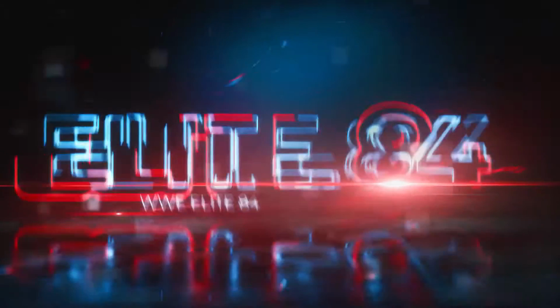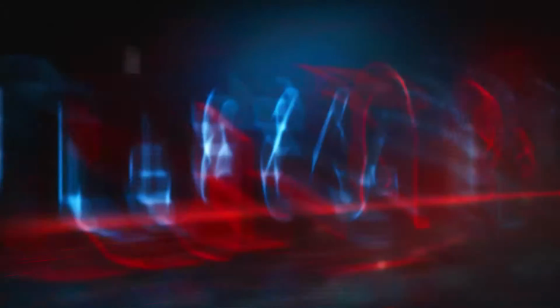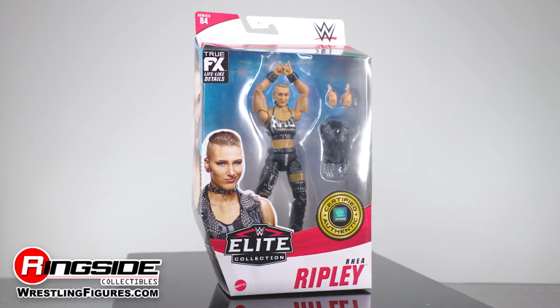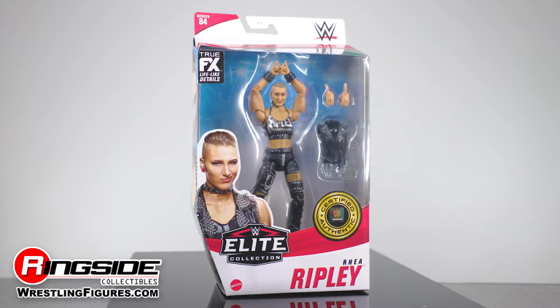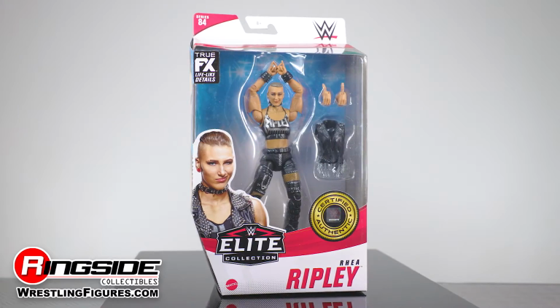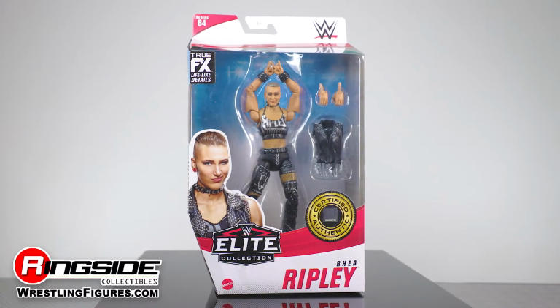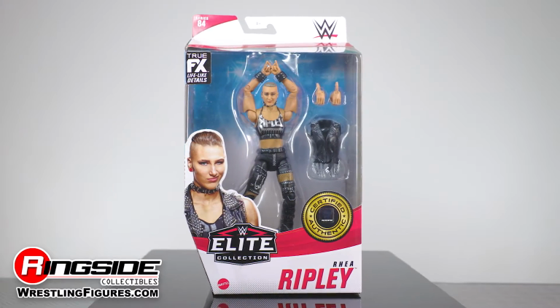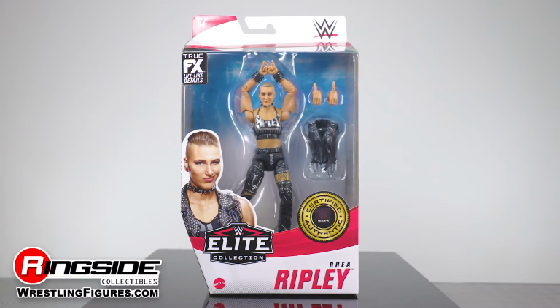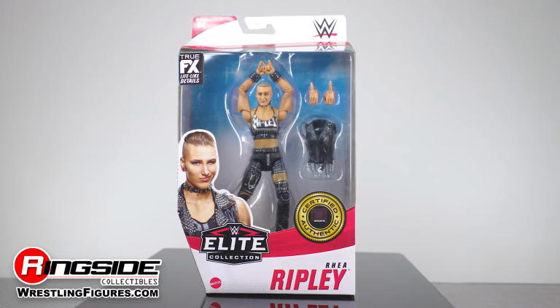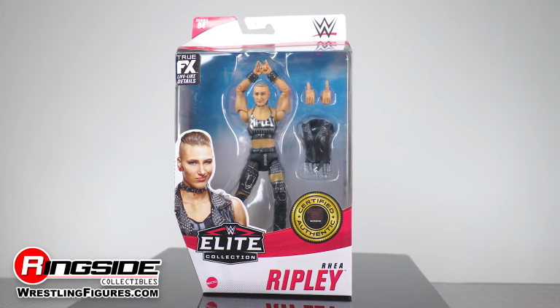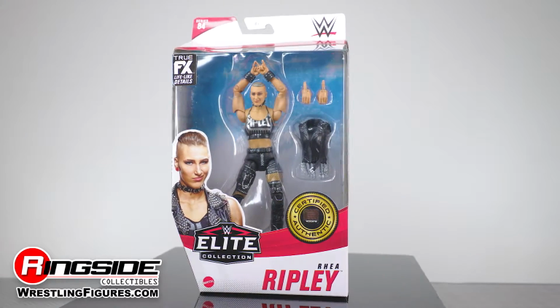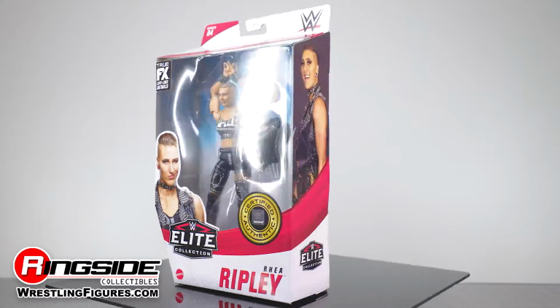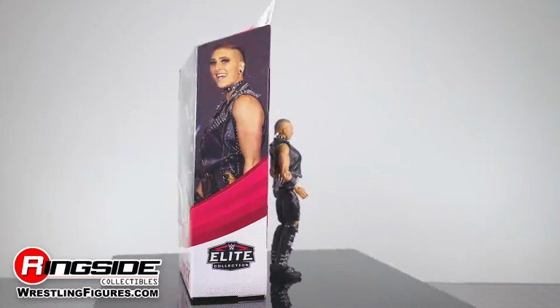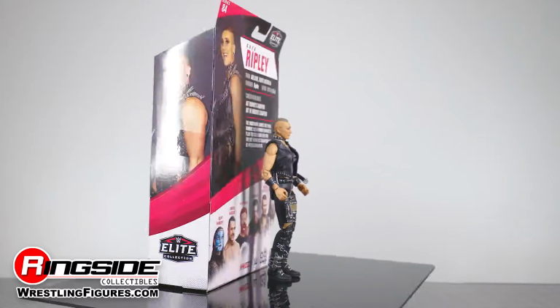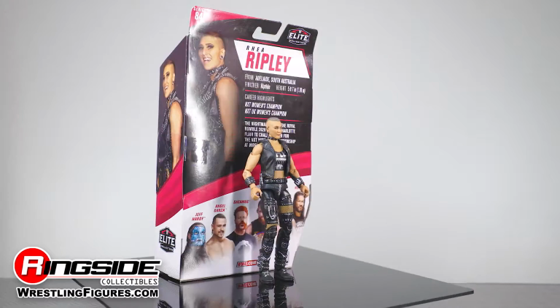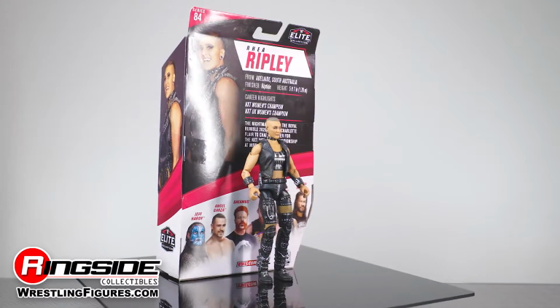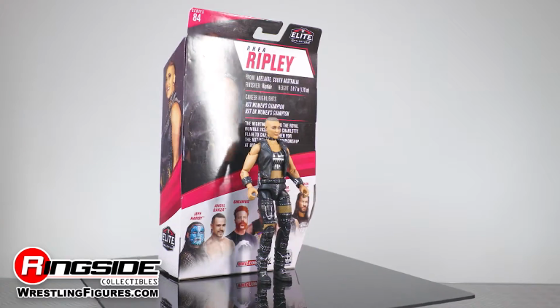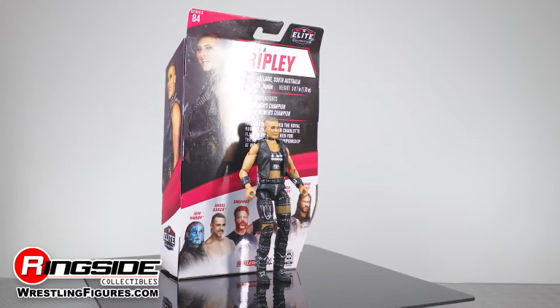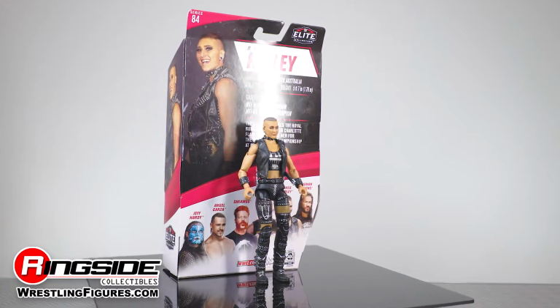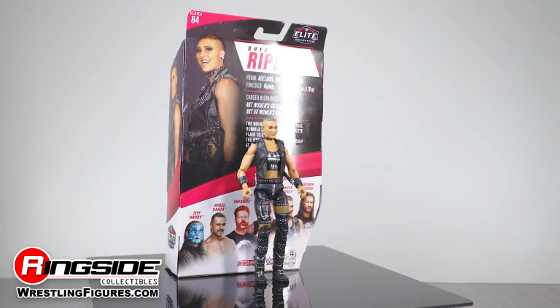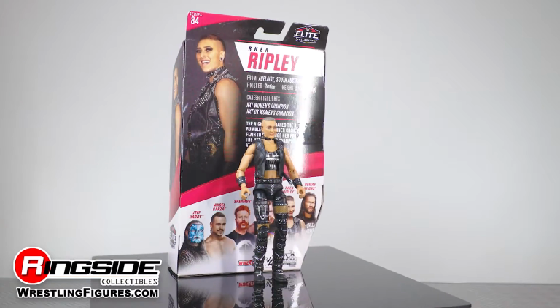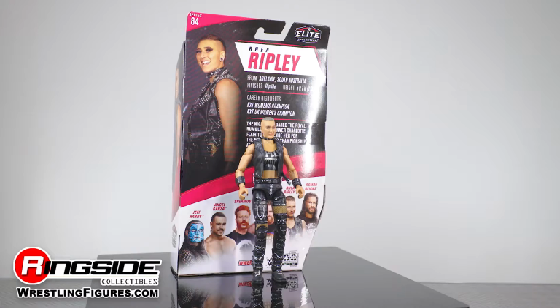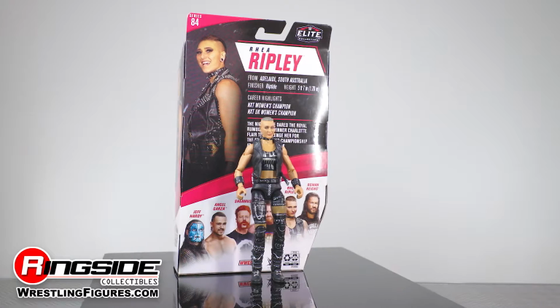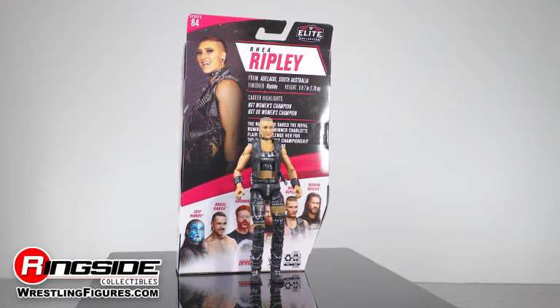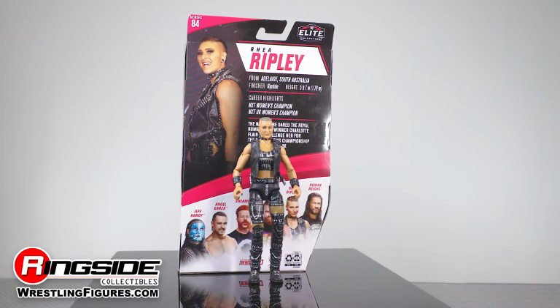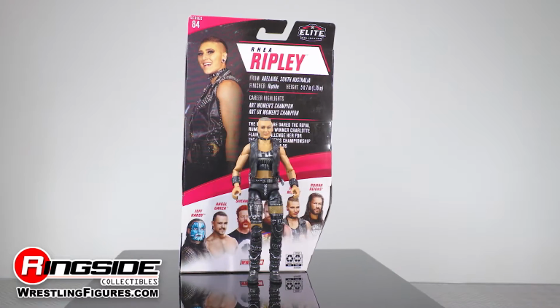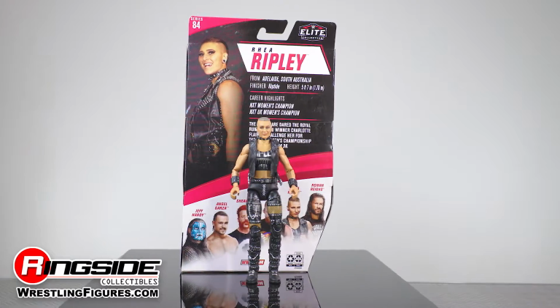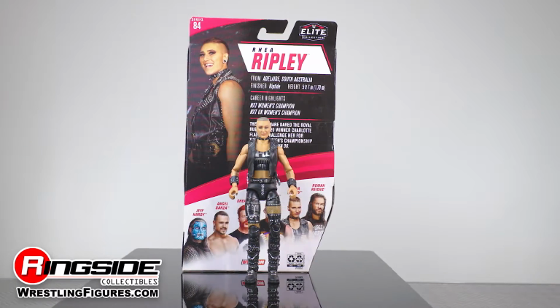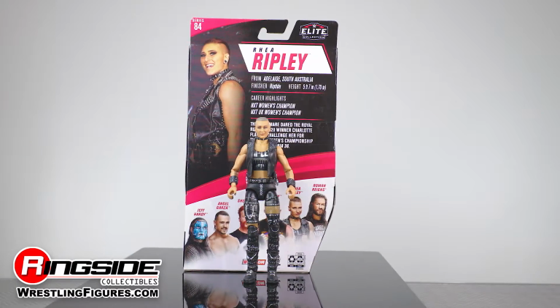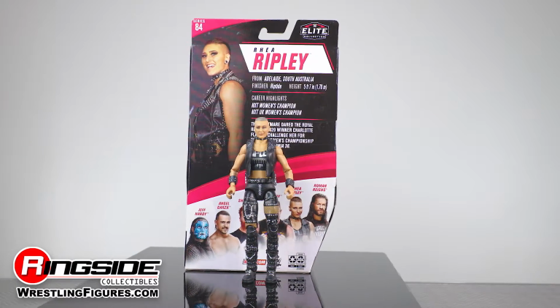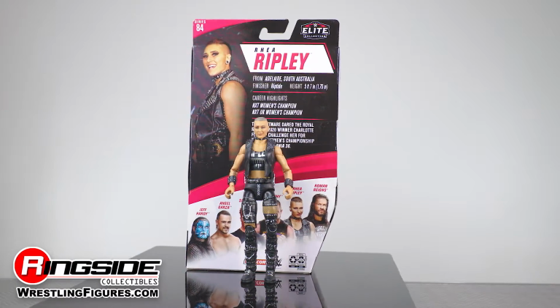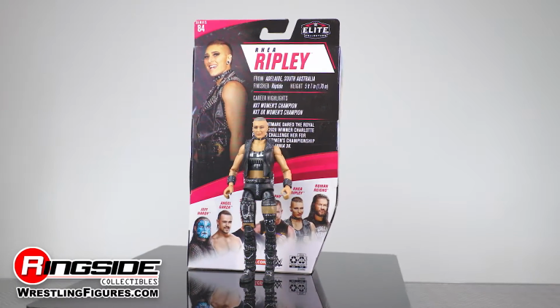Get ready to experience the nightmare as Rhea Ripley stalks your dreams with her Mattel WWE Elite 84 action figure.